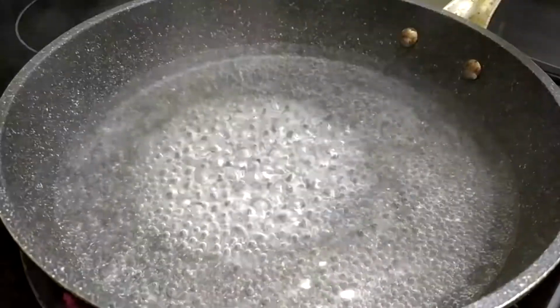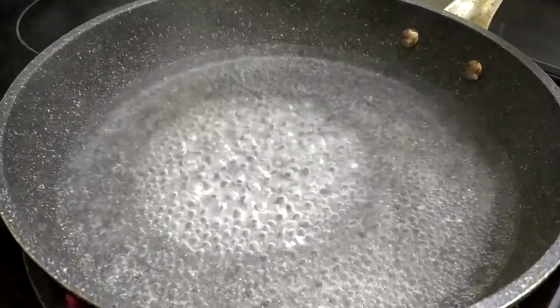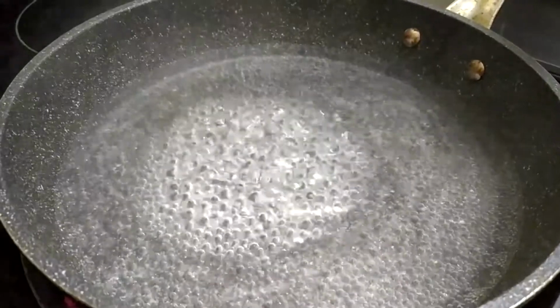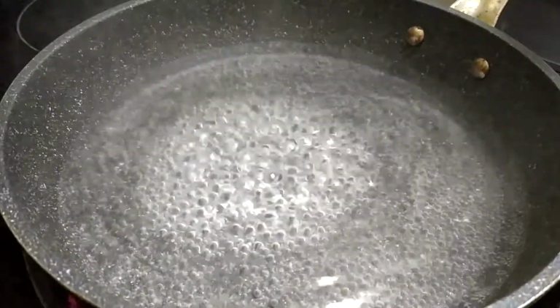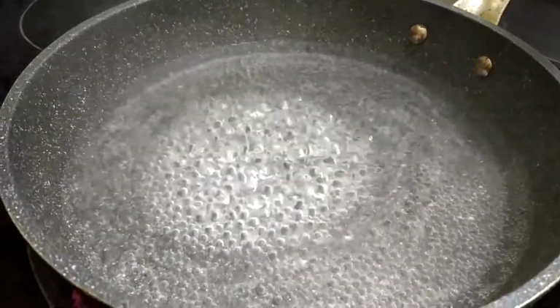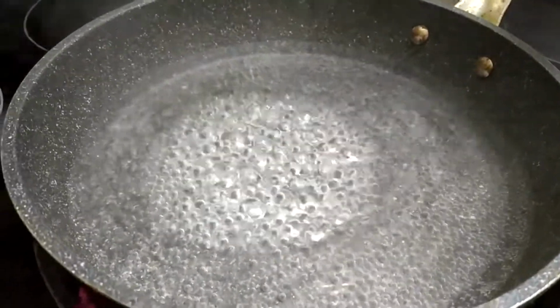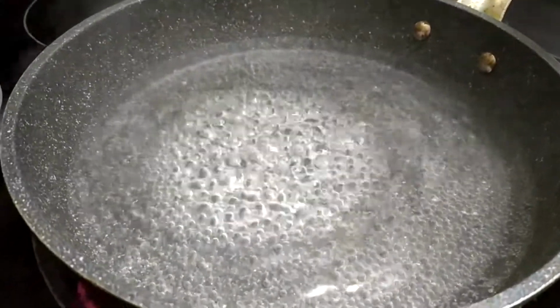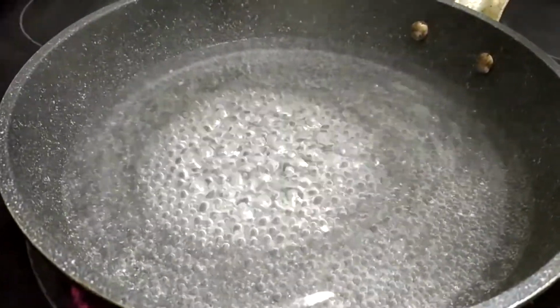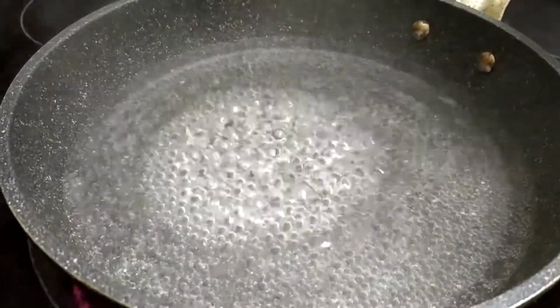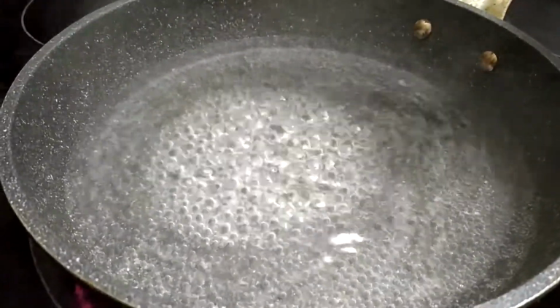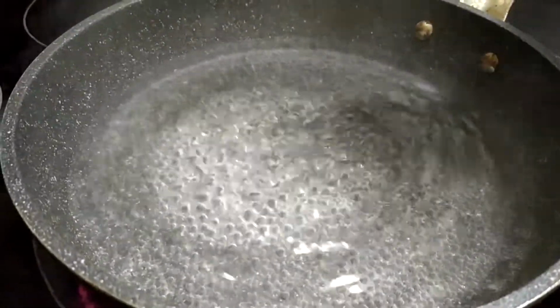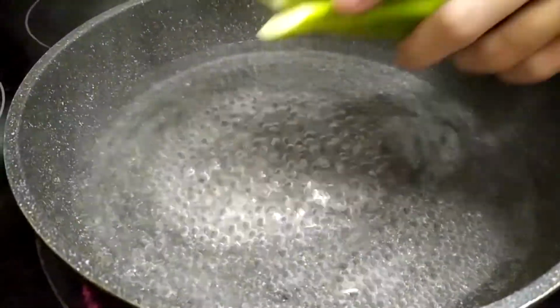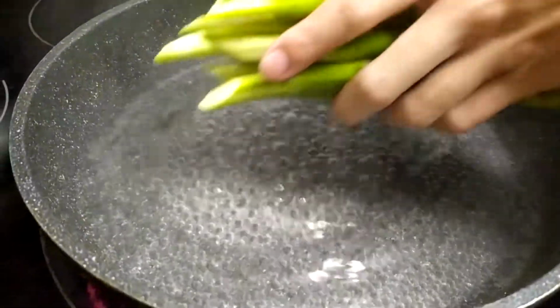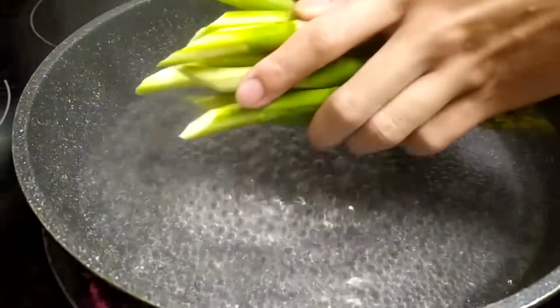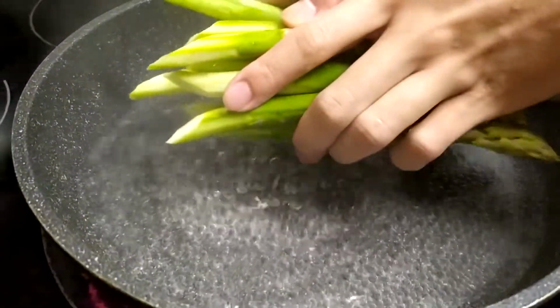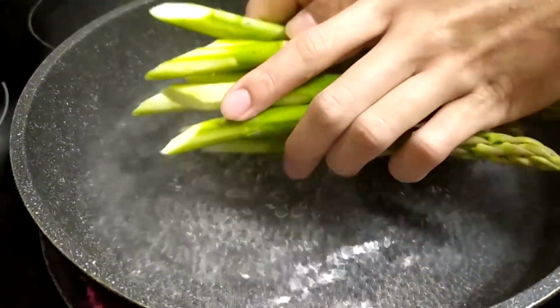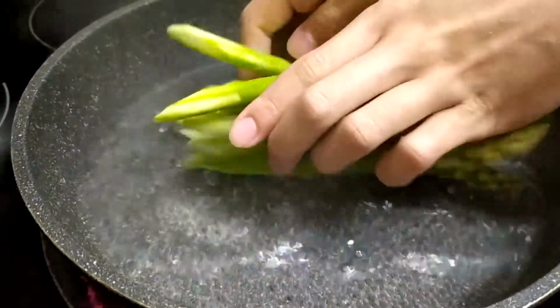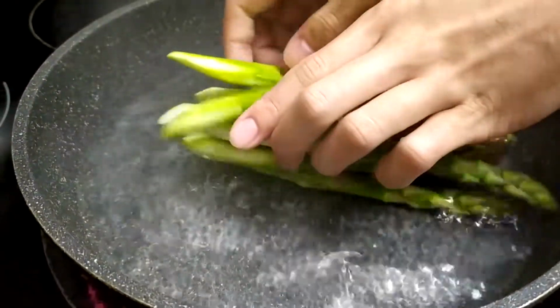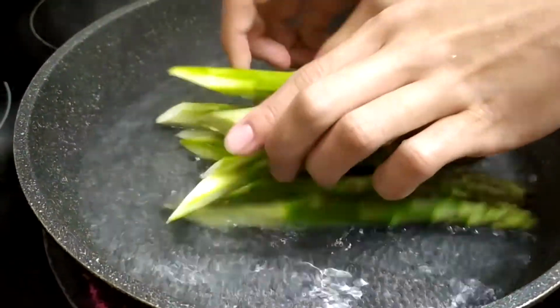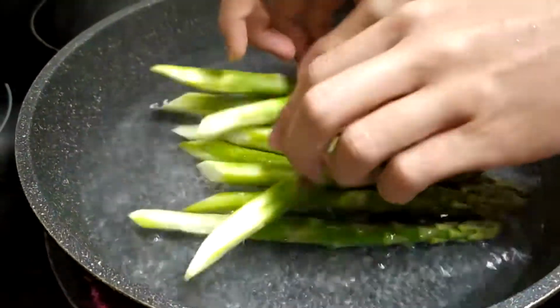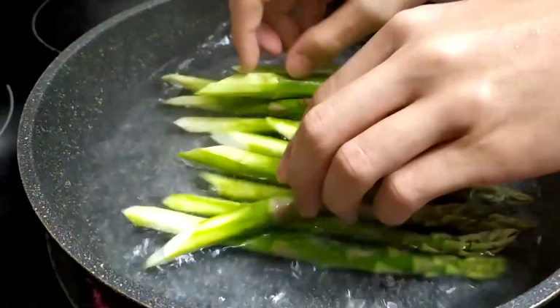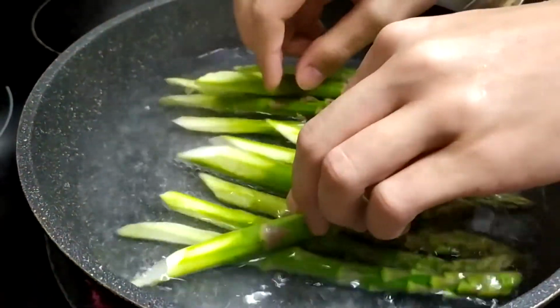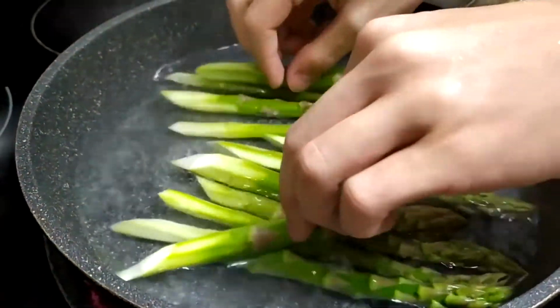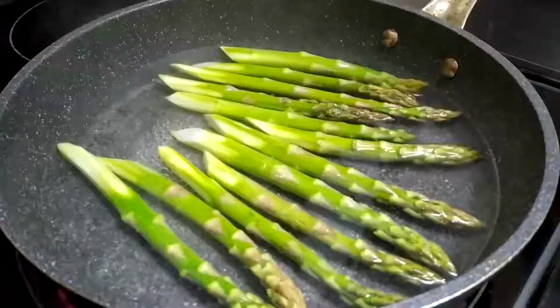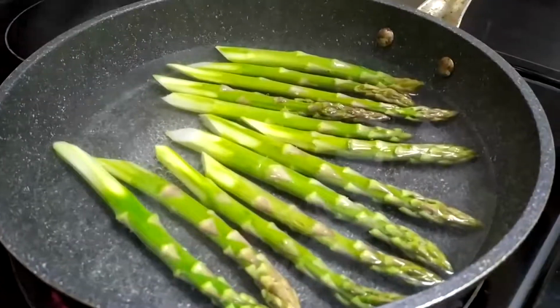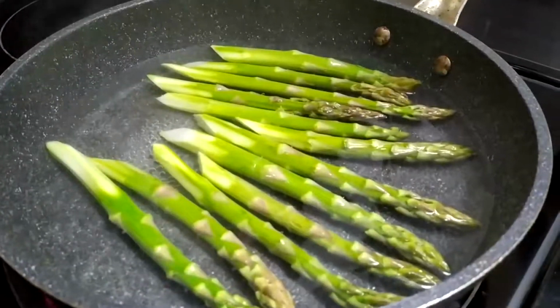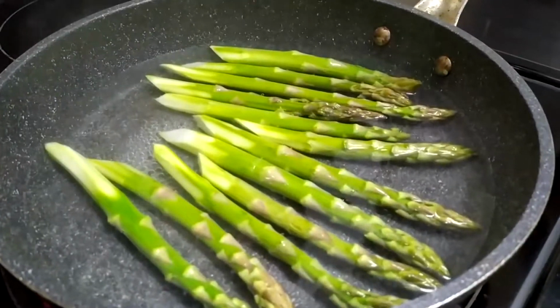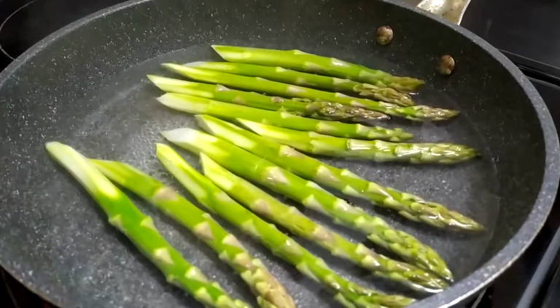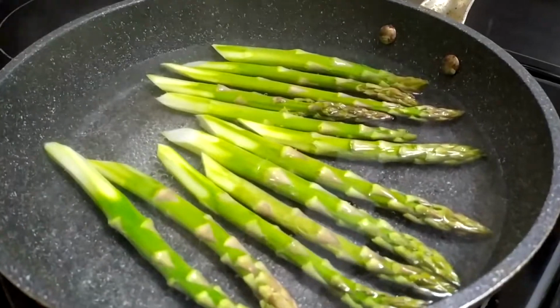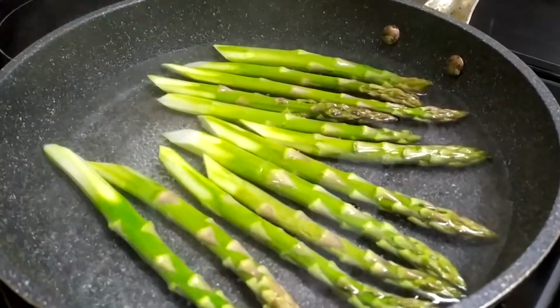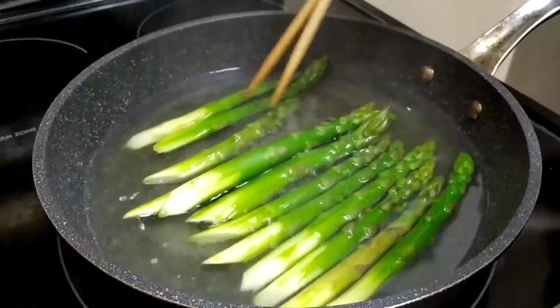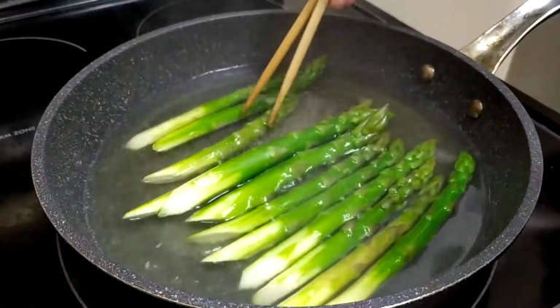Put the asparagus in boiling water and let it blanch for about 2-3 minutes, then remove and place into cold water.